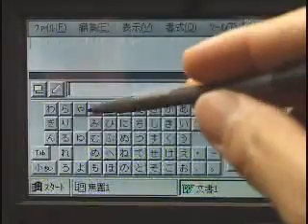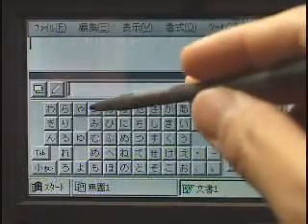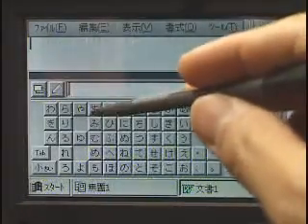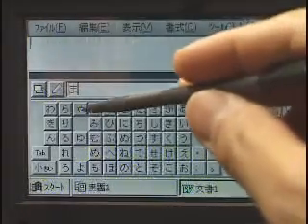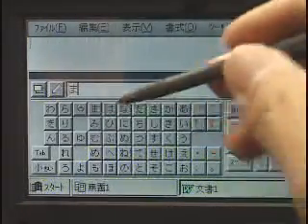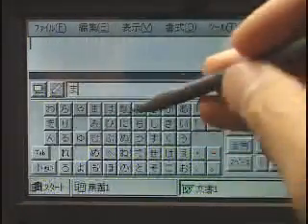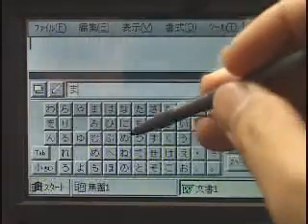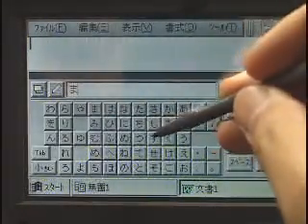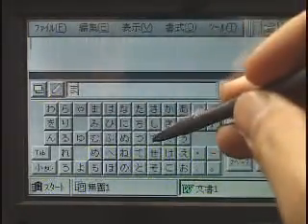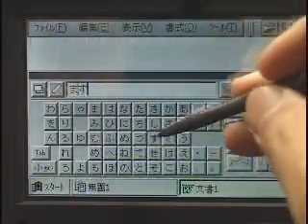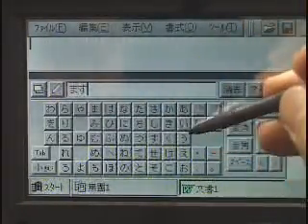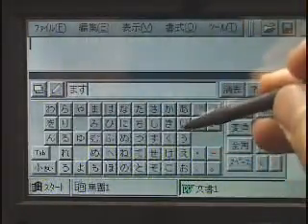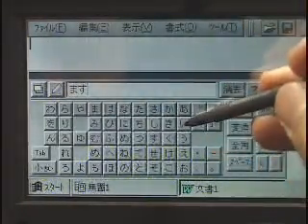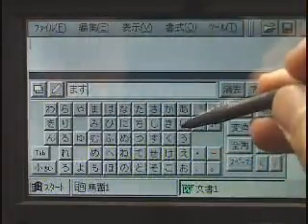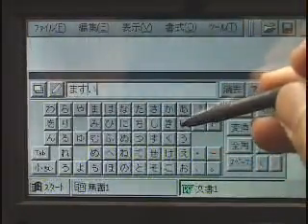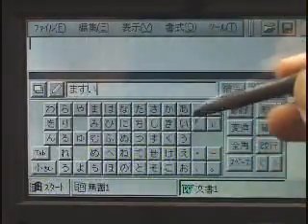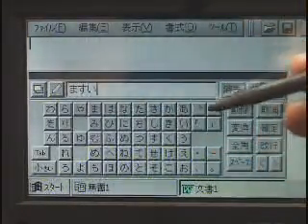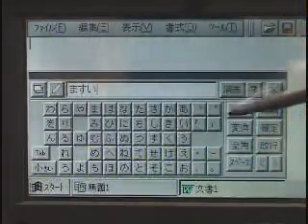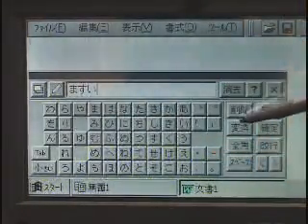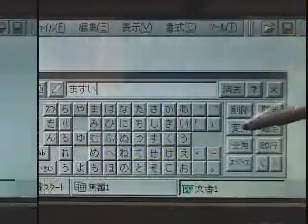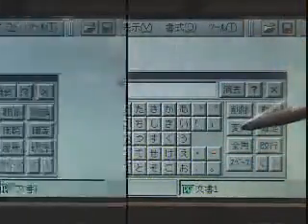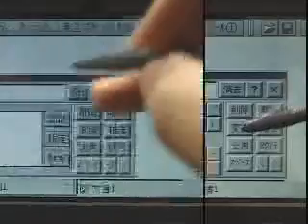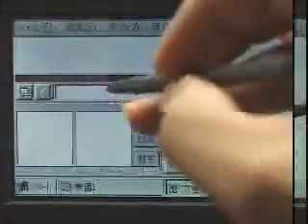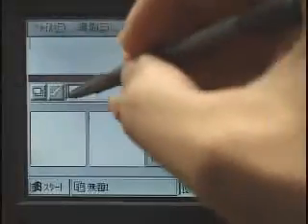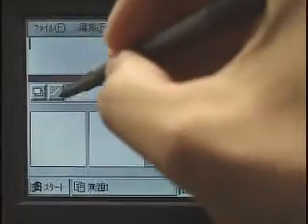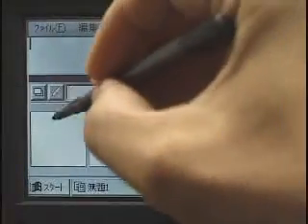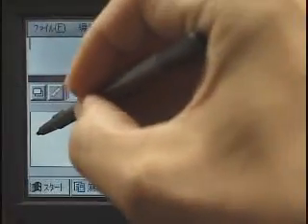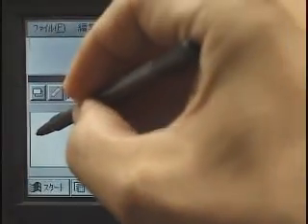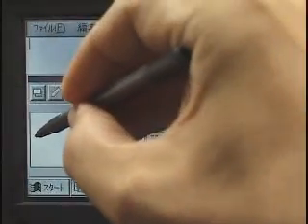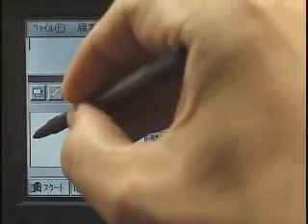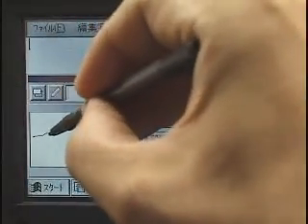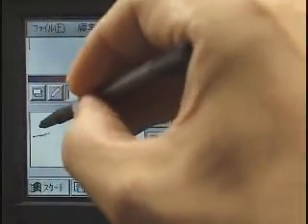On many pen-based computers, a user cannot use a software keyboard and handwriting recognition at the same time.